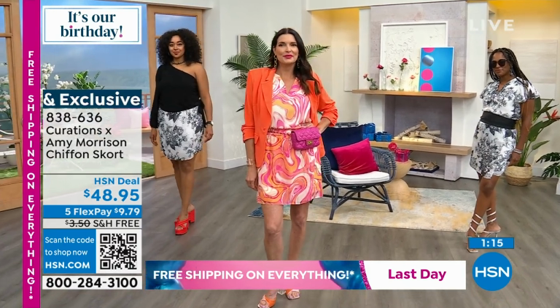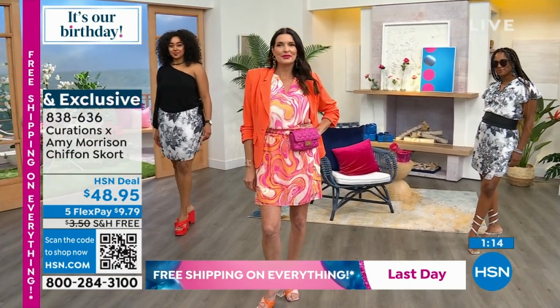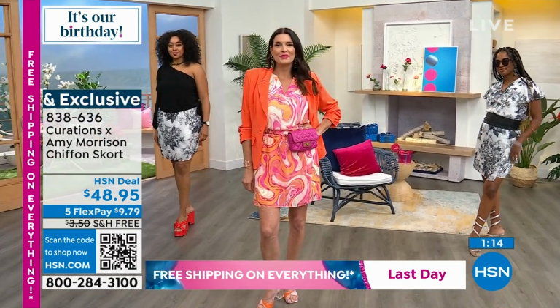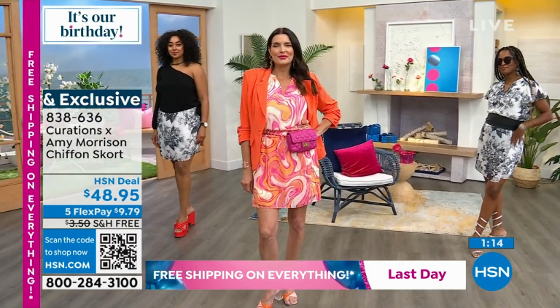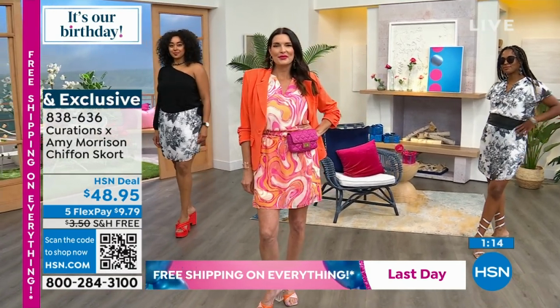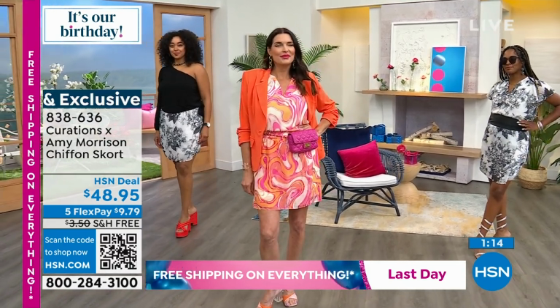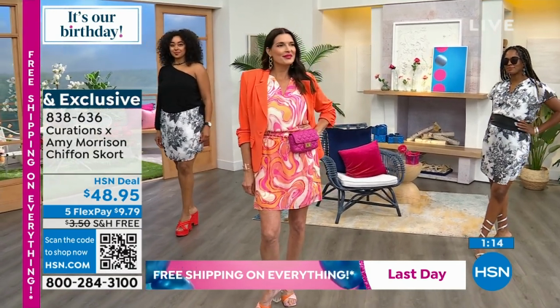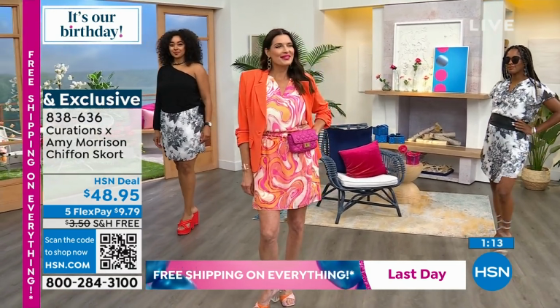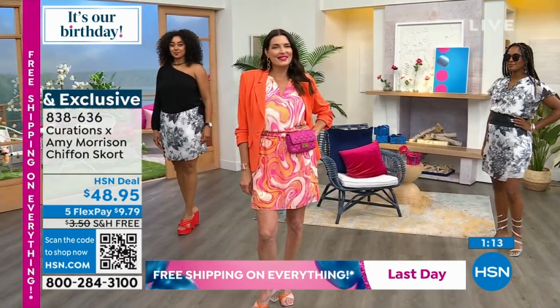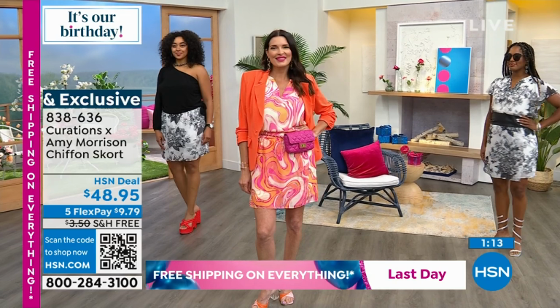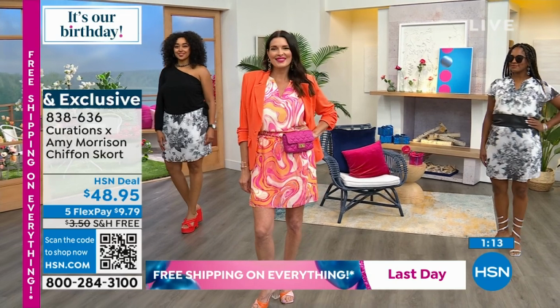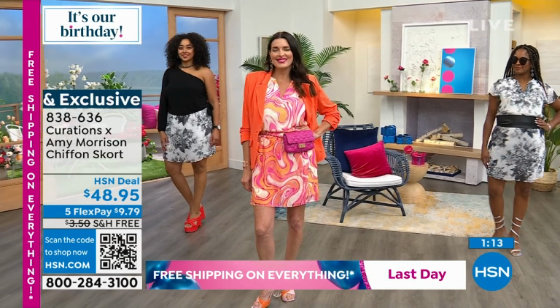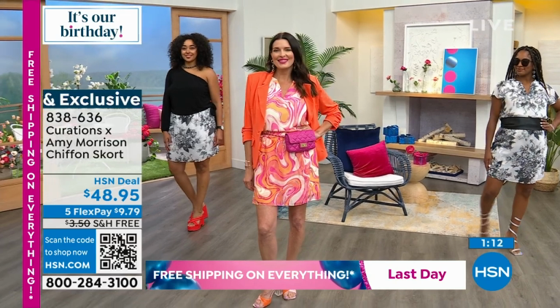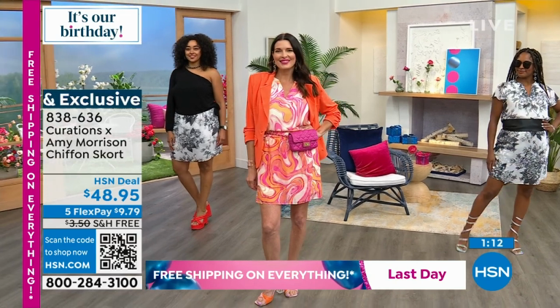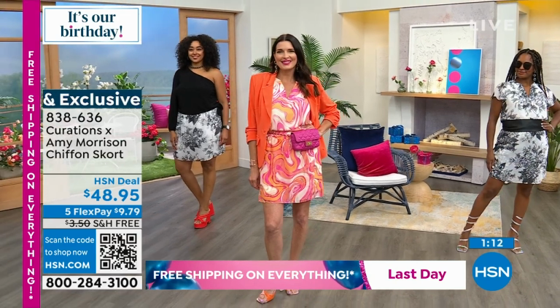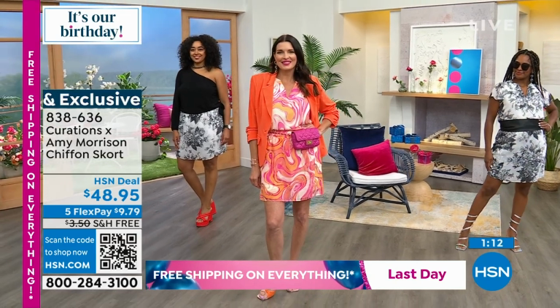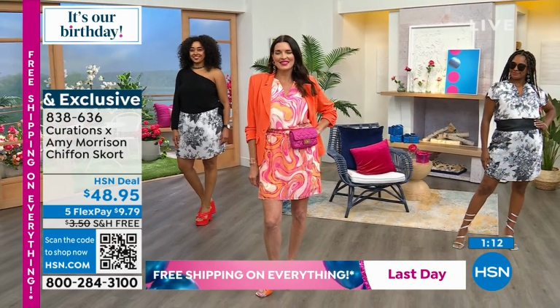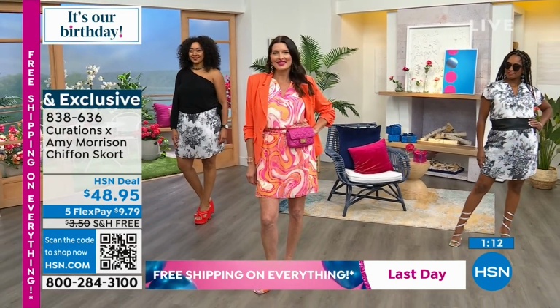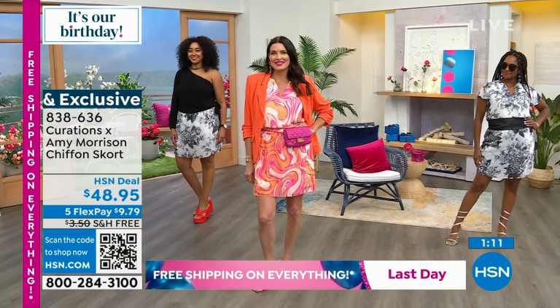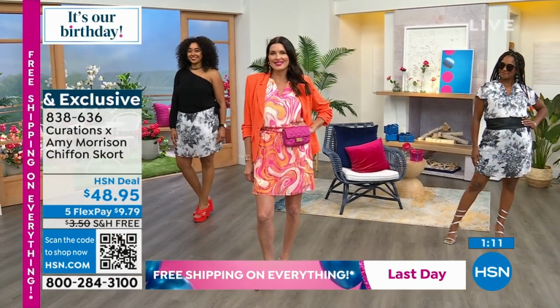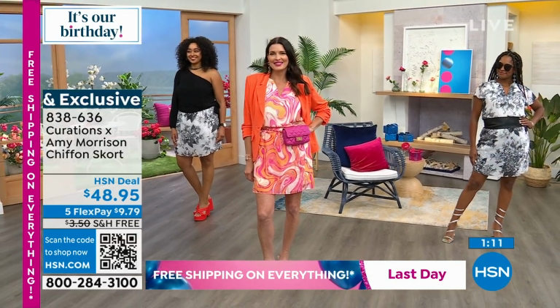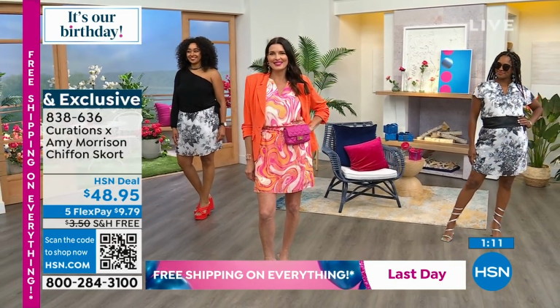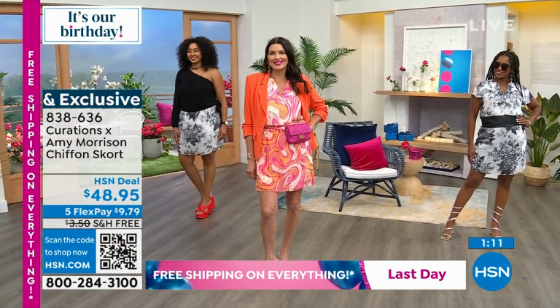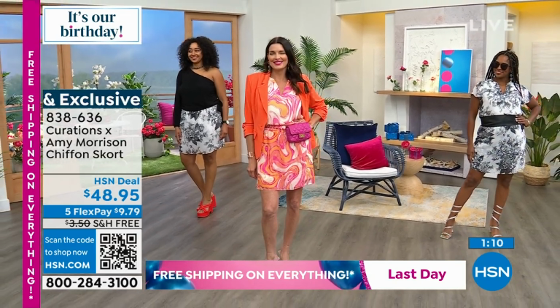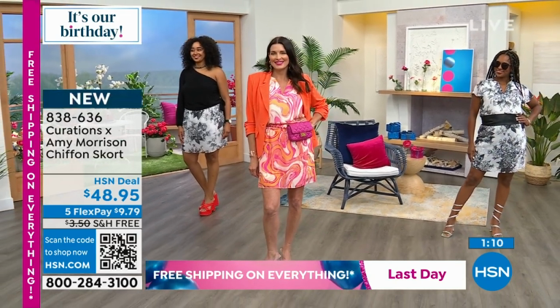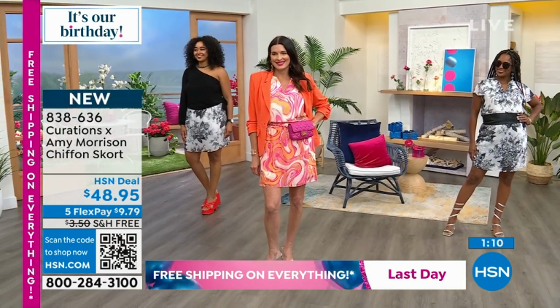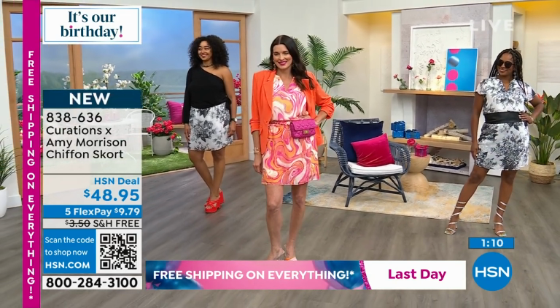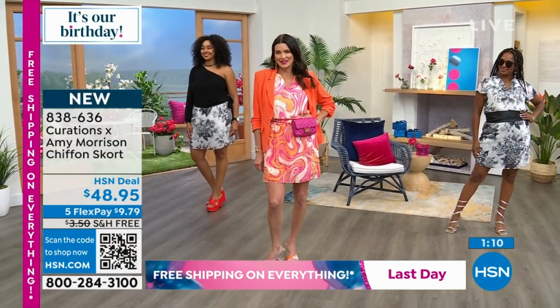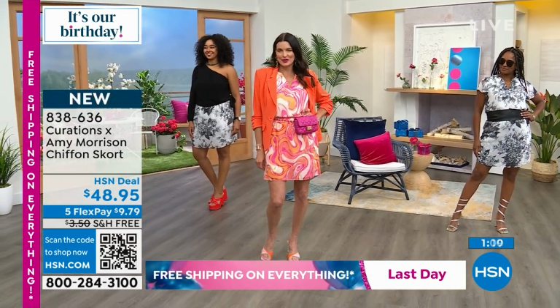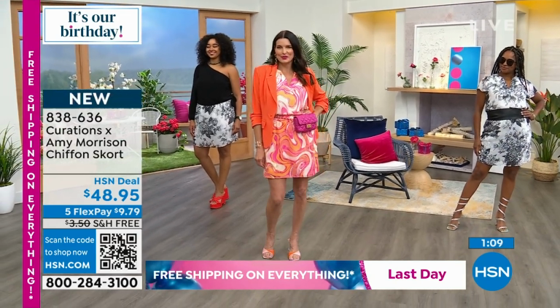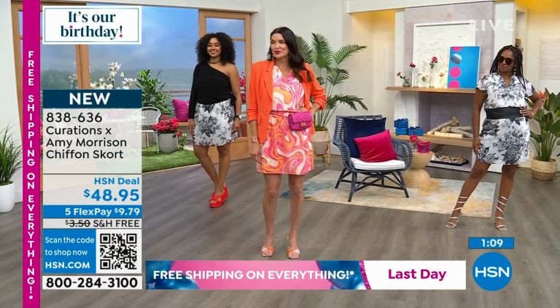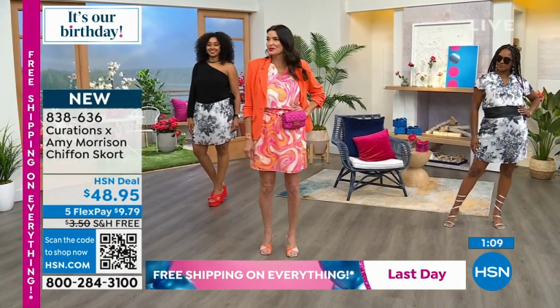Look at the way Dahlia's wearing it — she's got a little belt. I've done that before. There are a lot of unique ways that you can wear this.